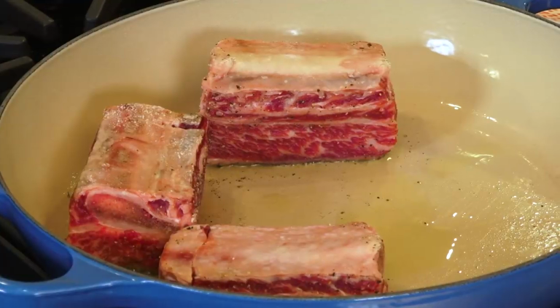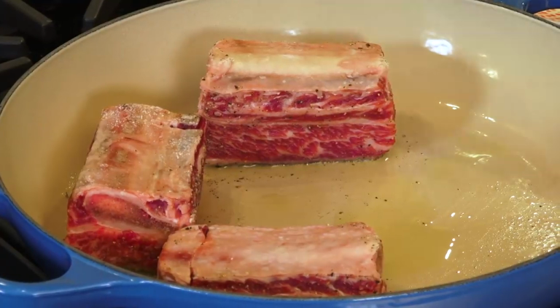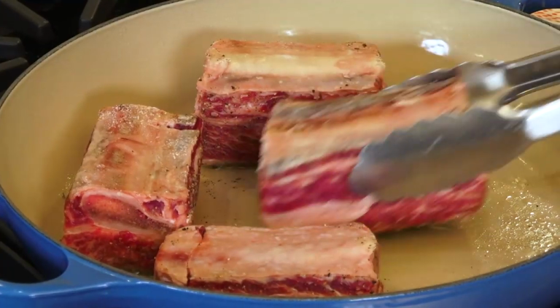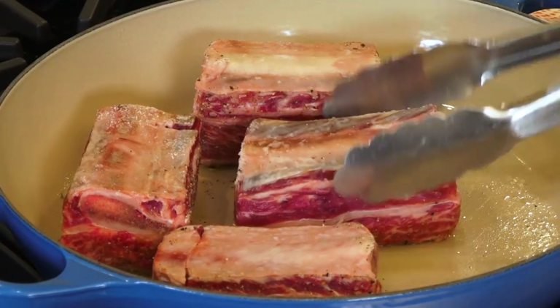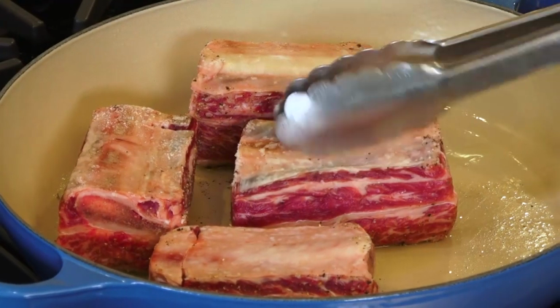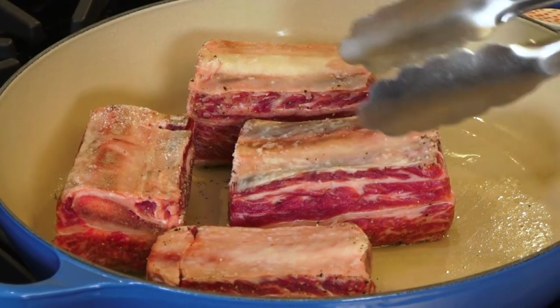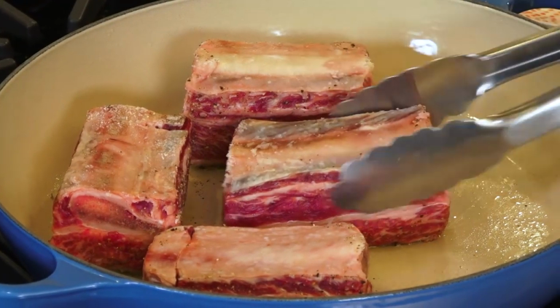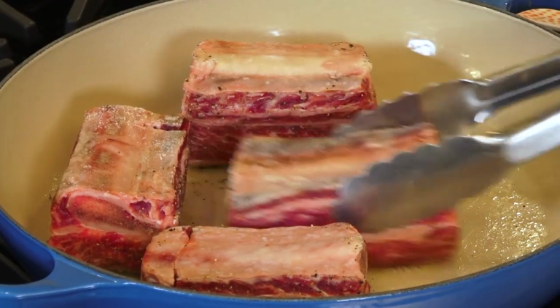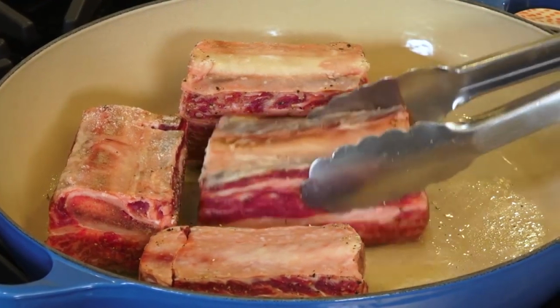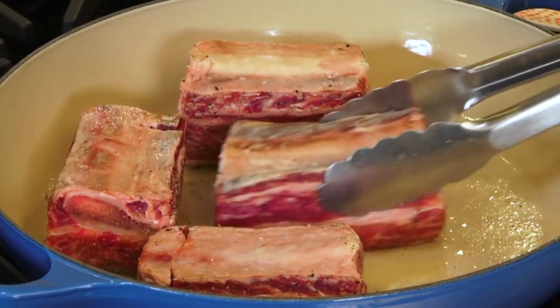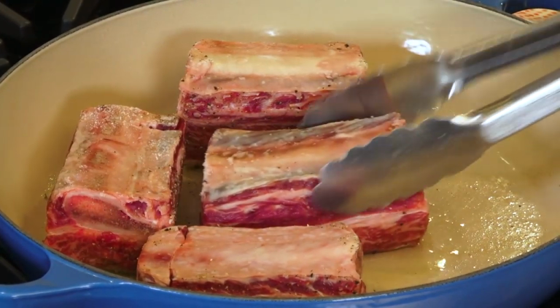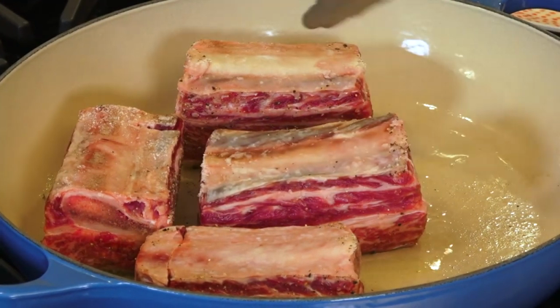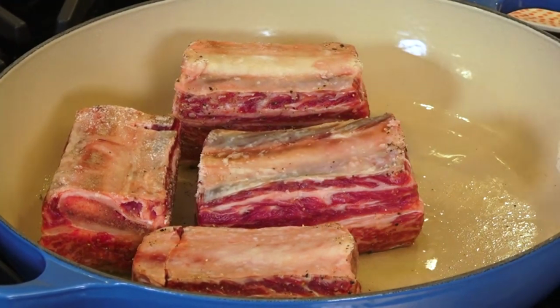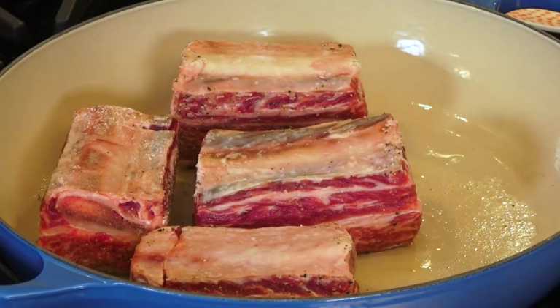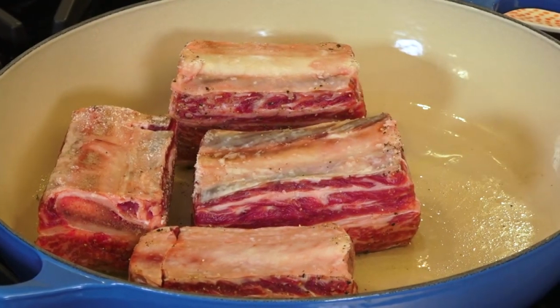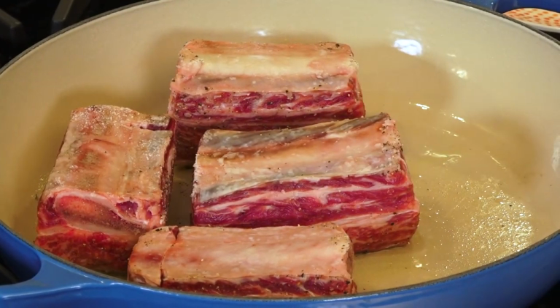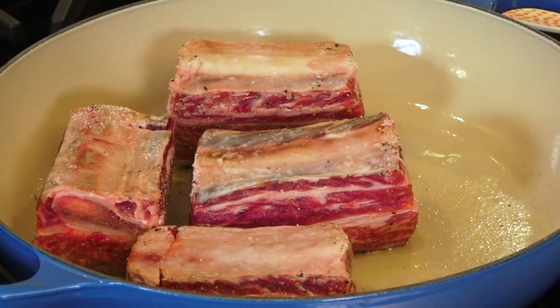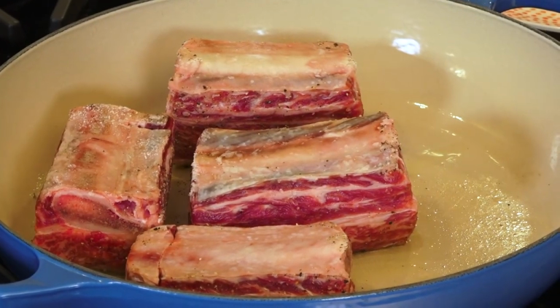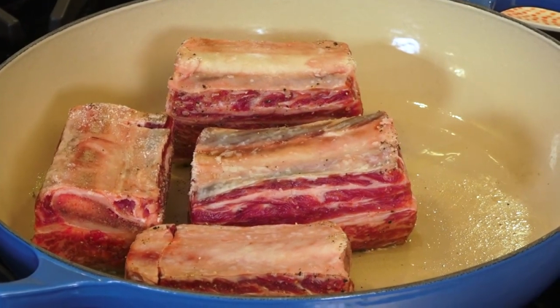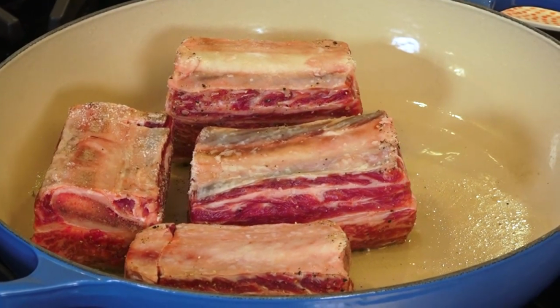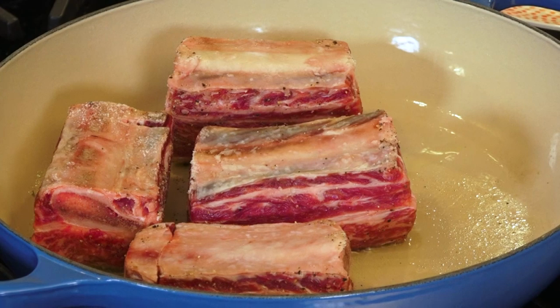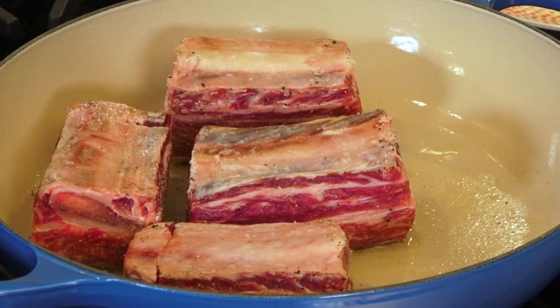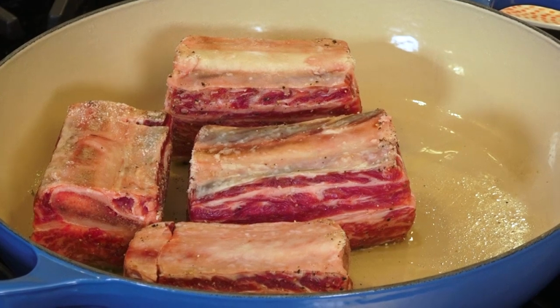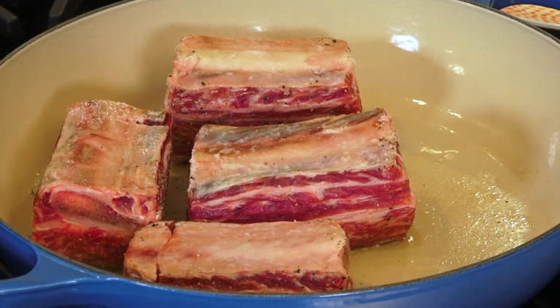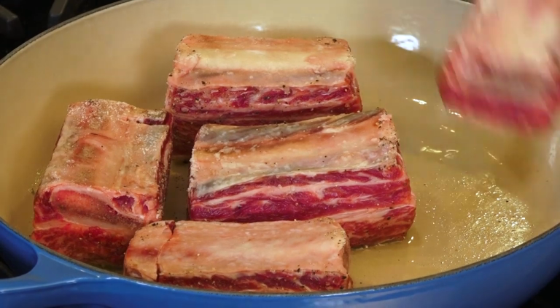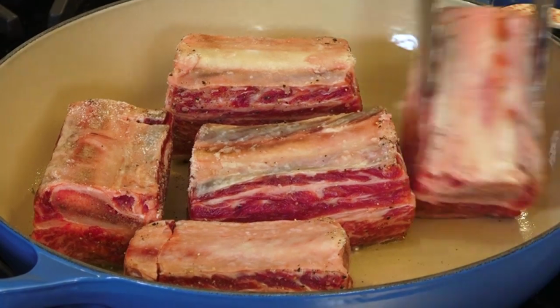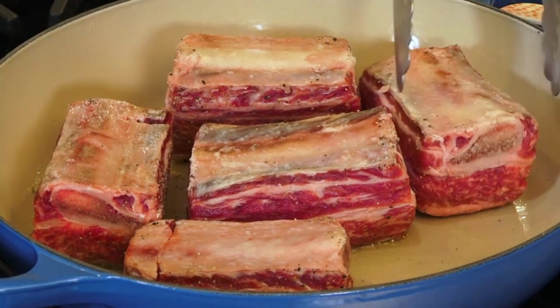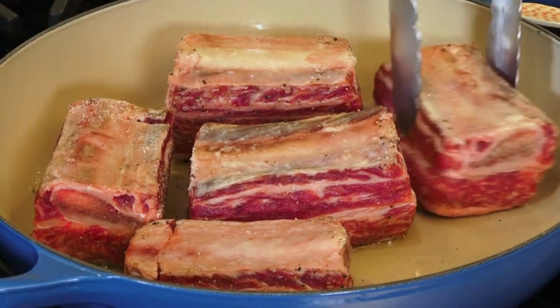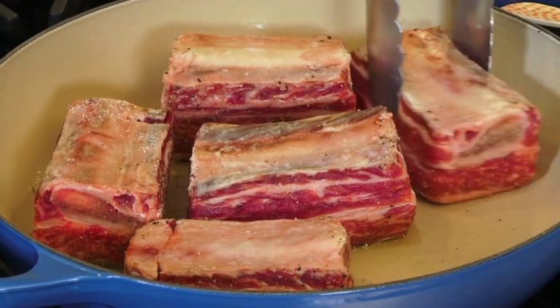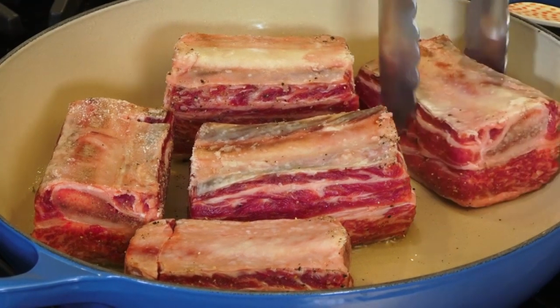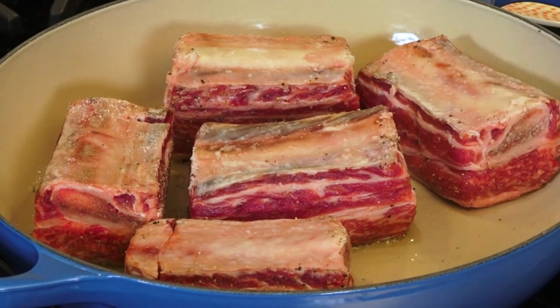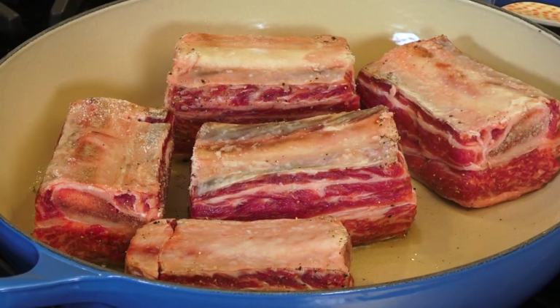Here's some sizzle — I'm going in. This will take like four or five minutes really, depending on your pan, depending on your heat.